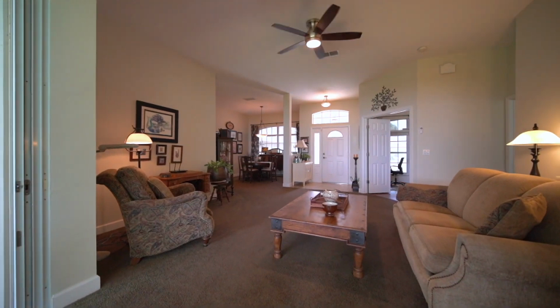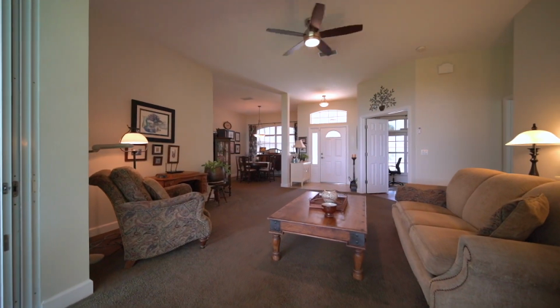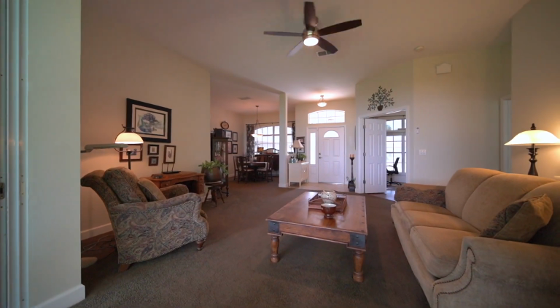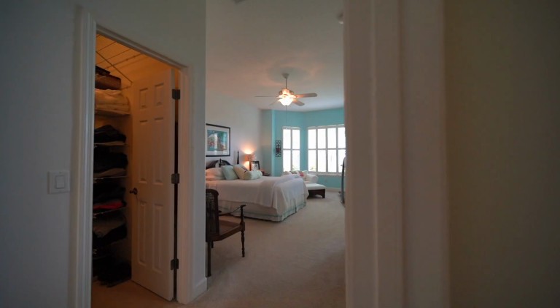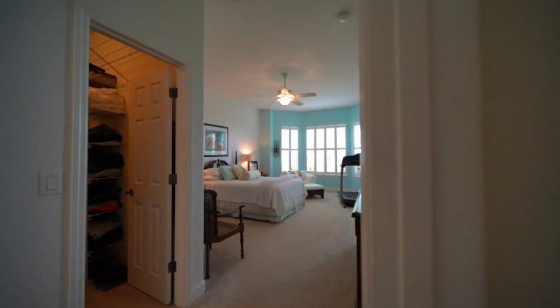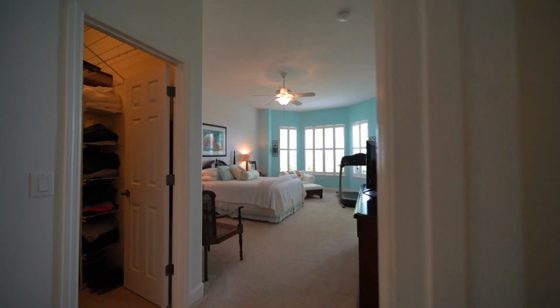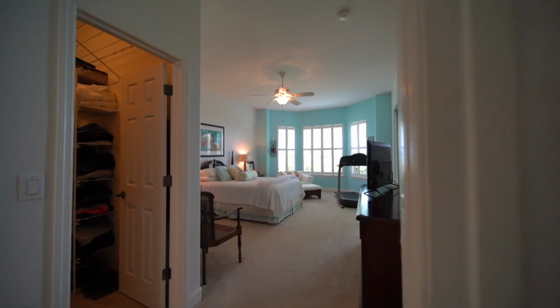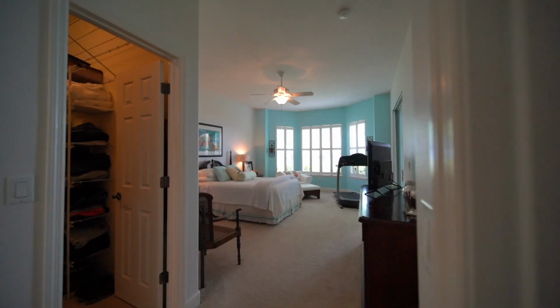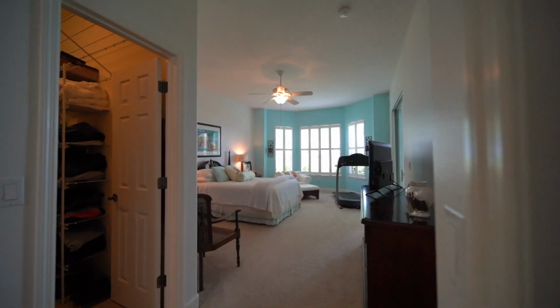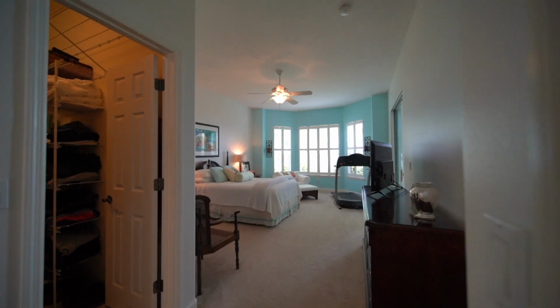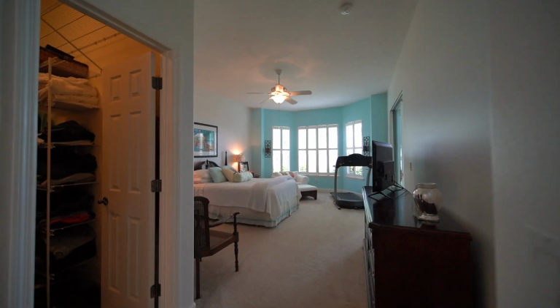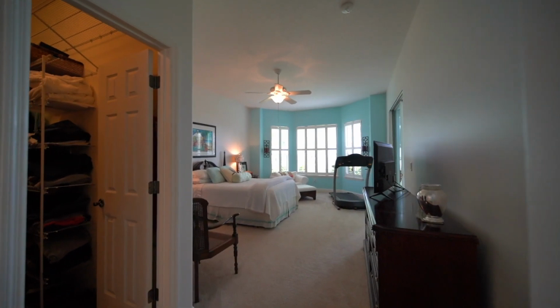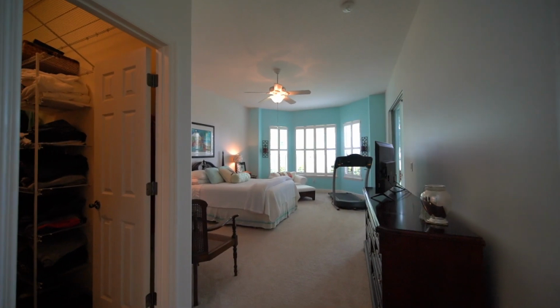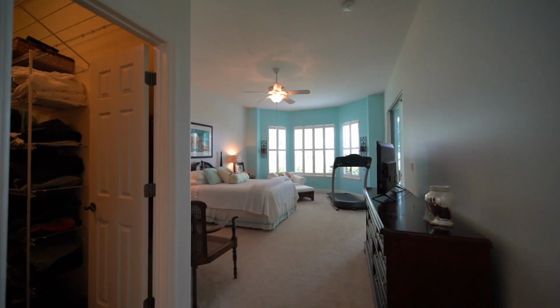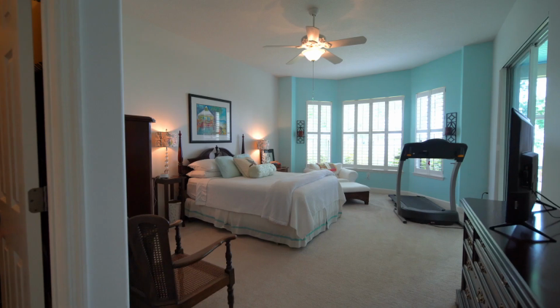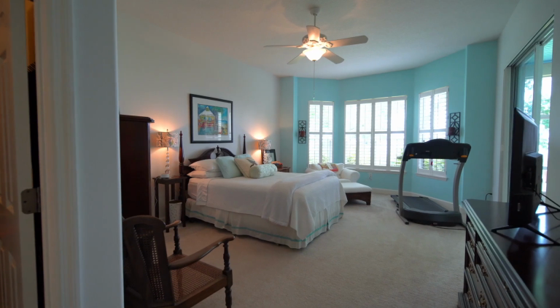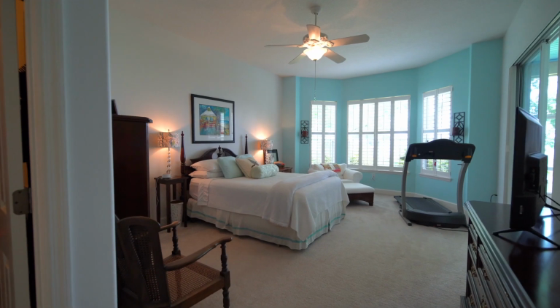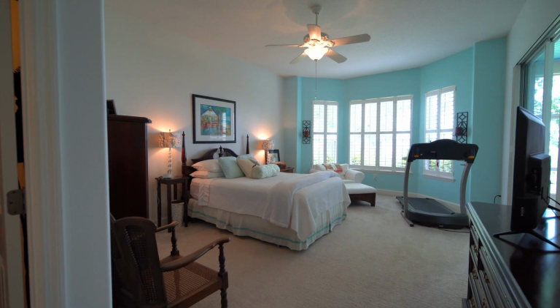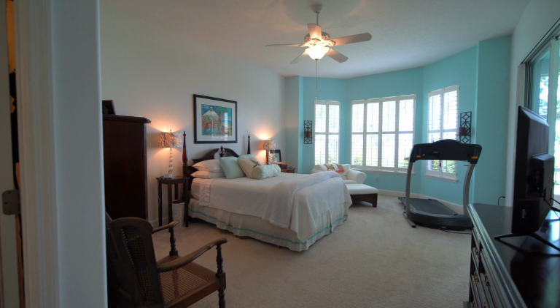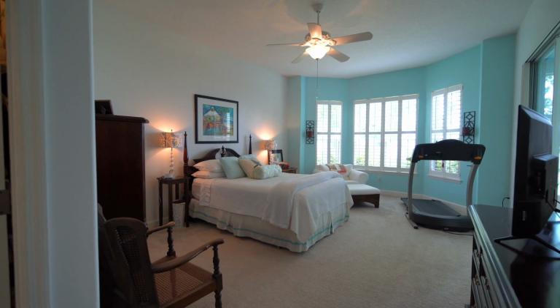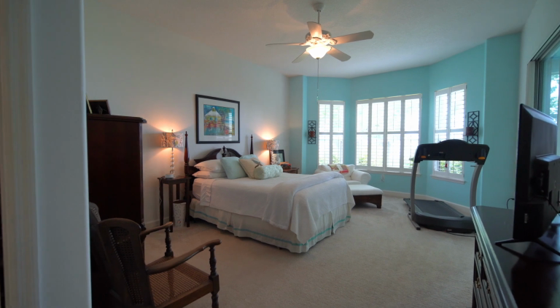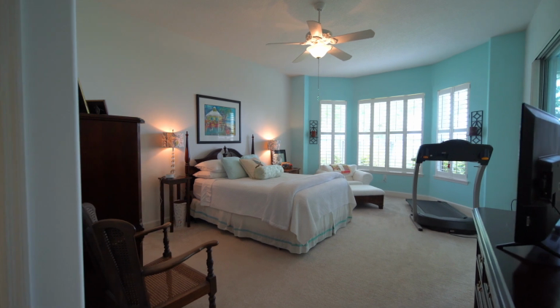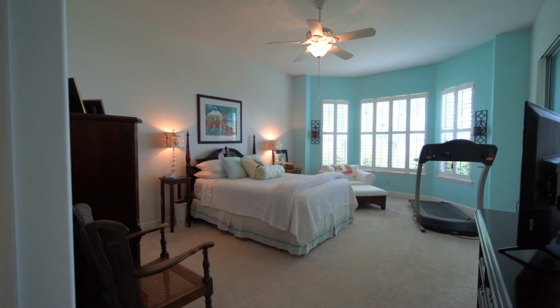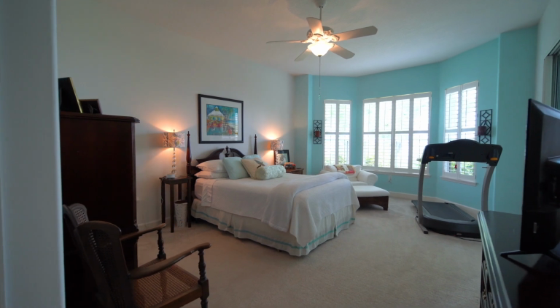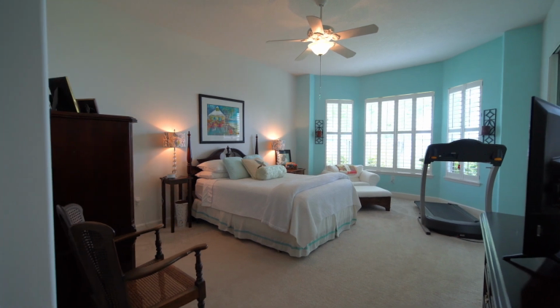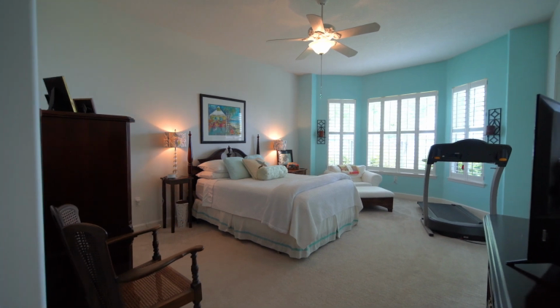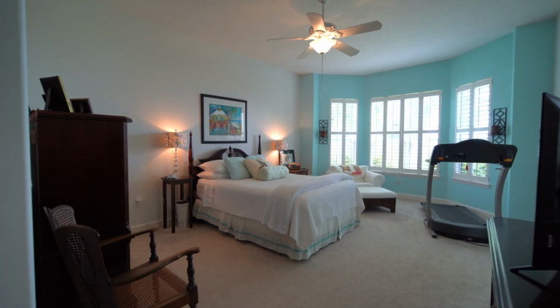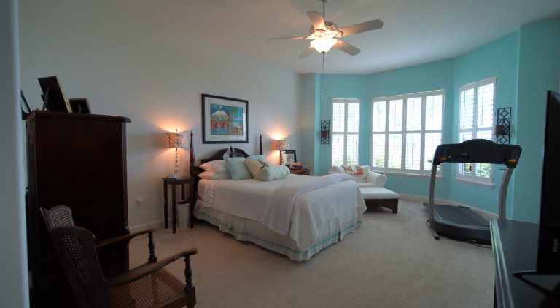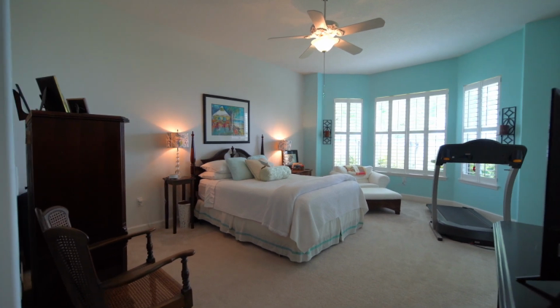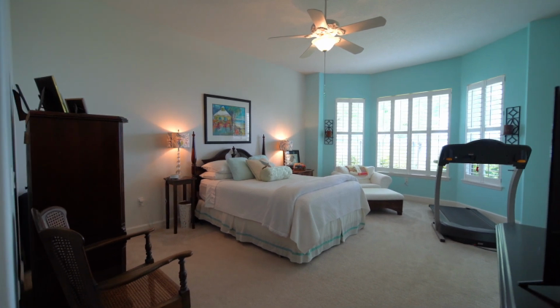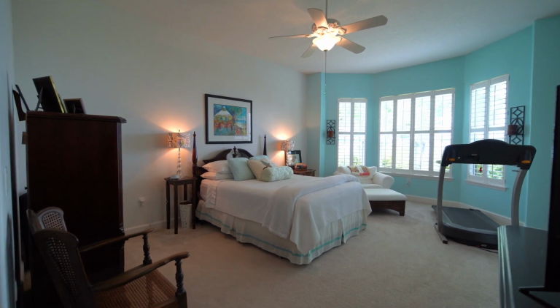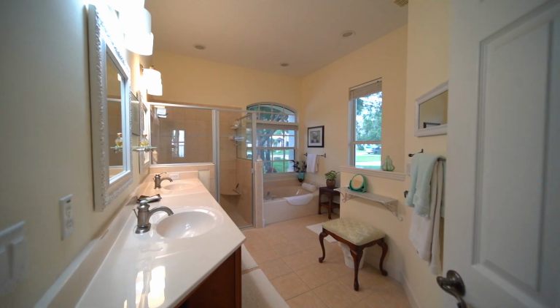This home is just over 2,000 square feet with four bedrooms, two bathrooms, and the roof is only two years old.